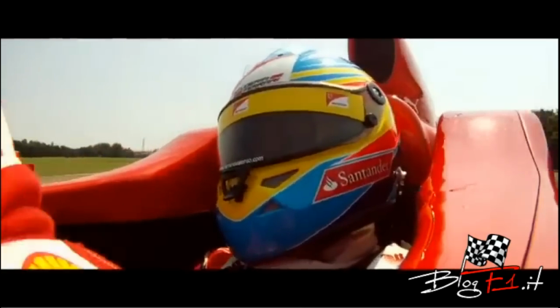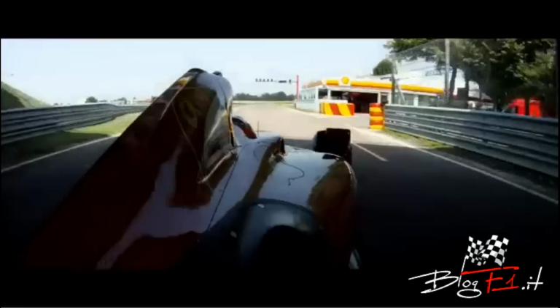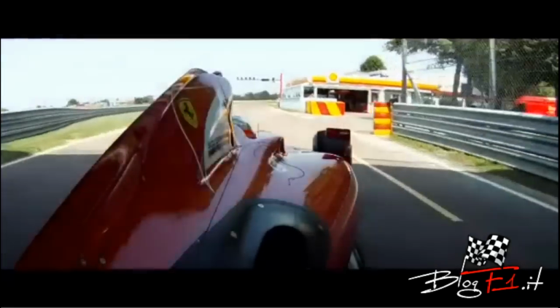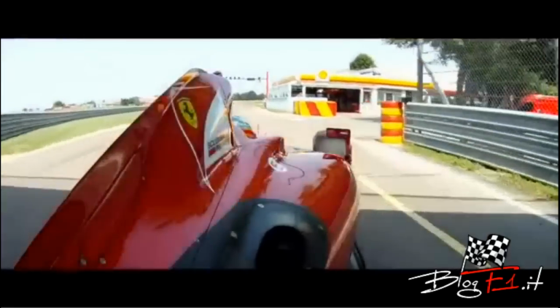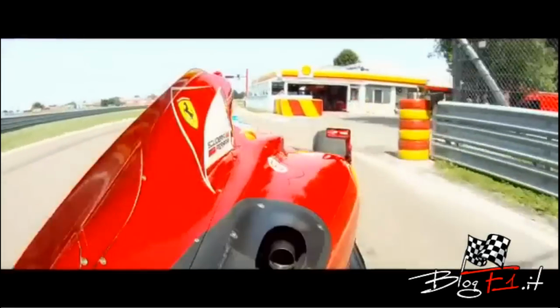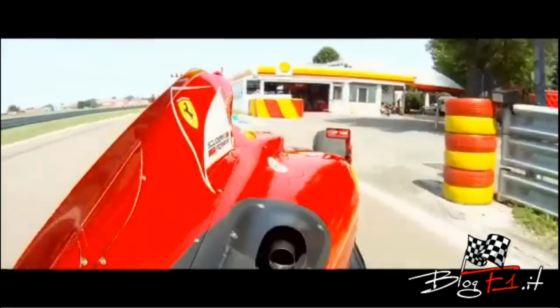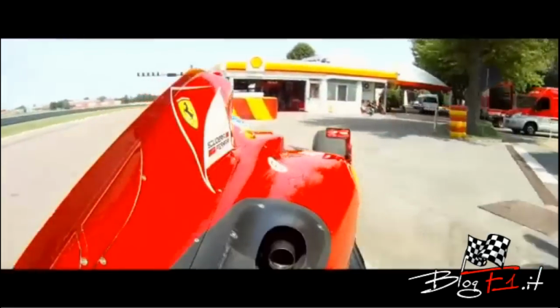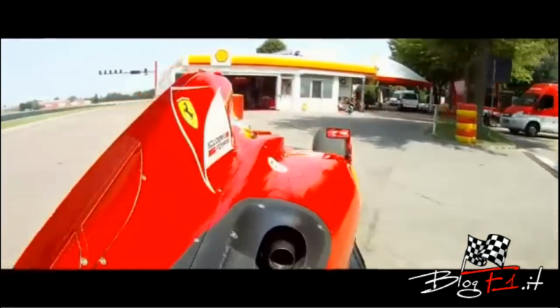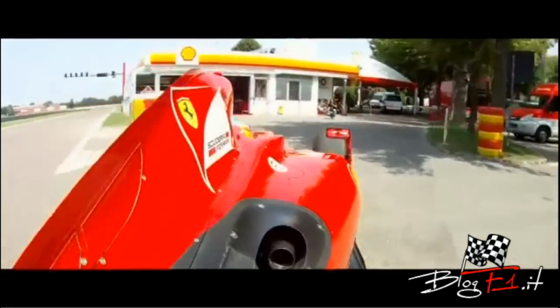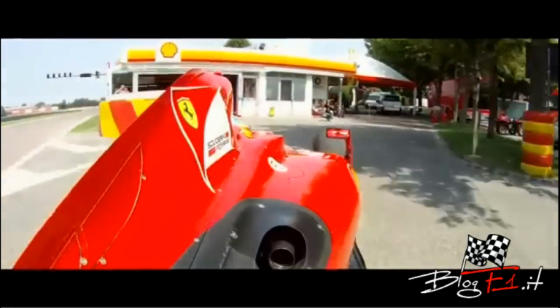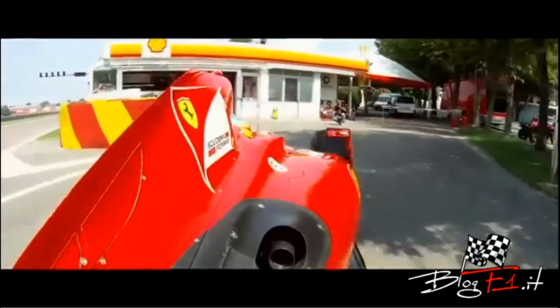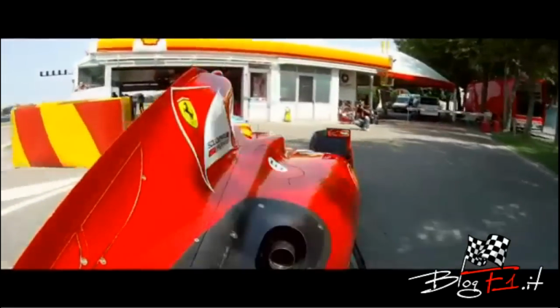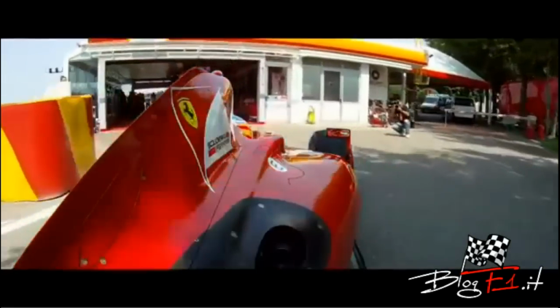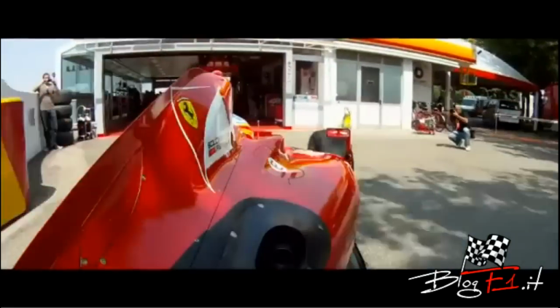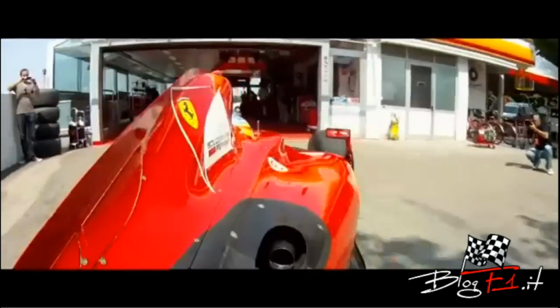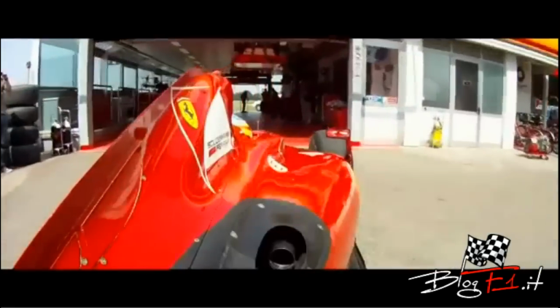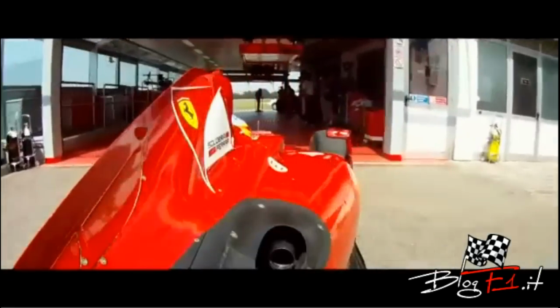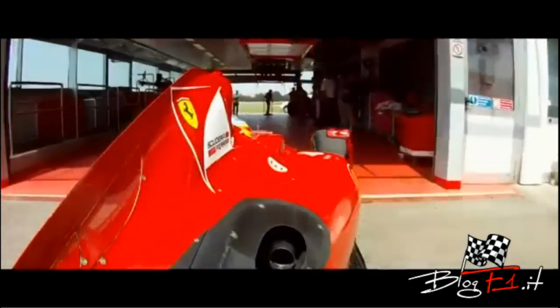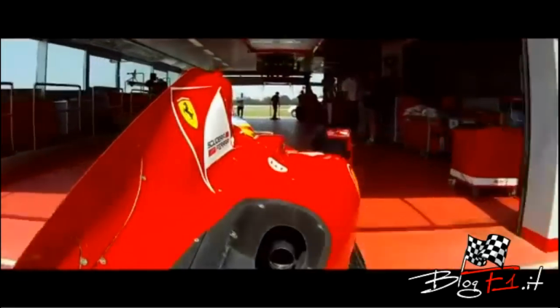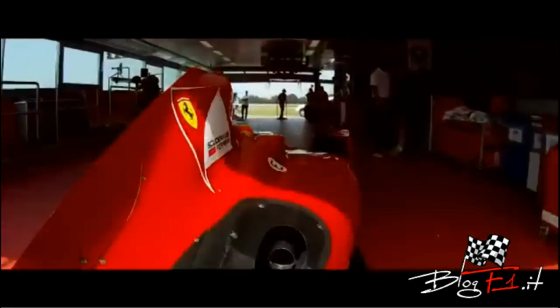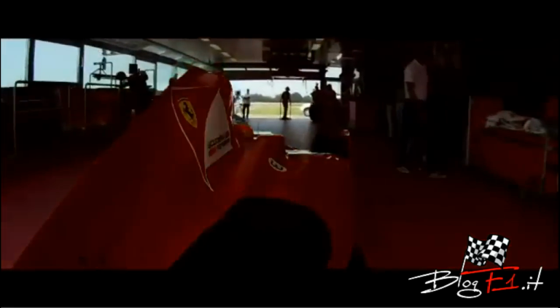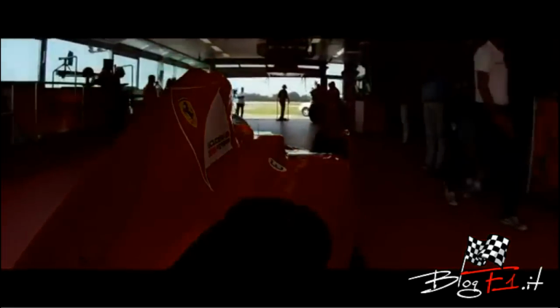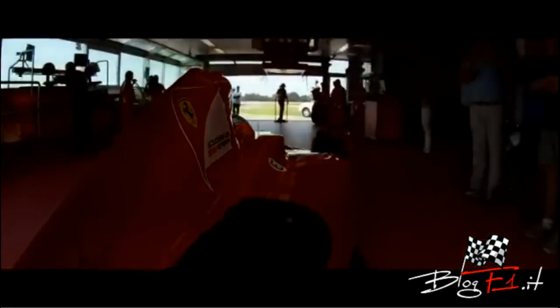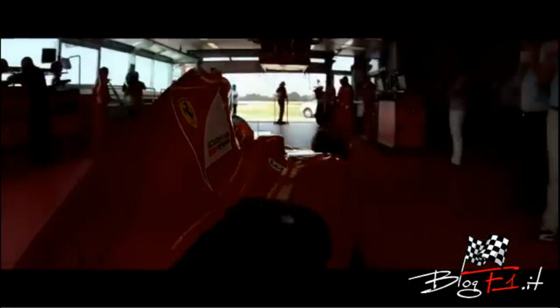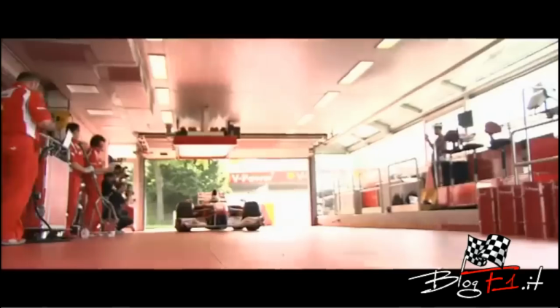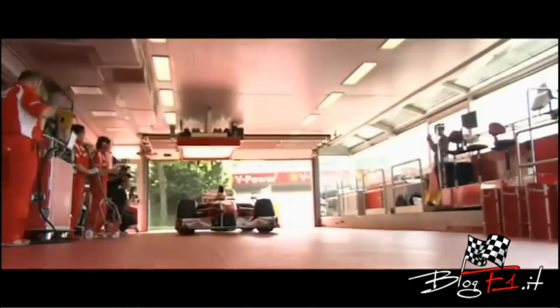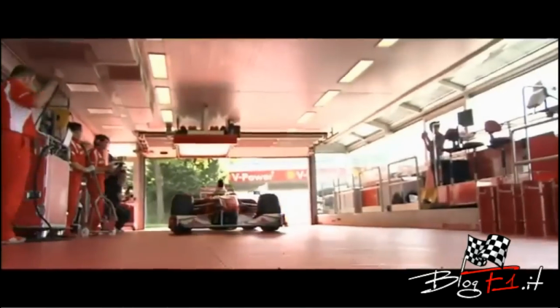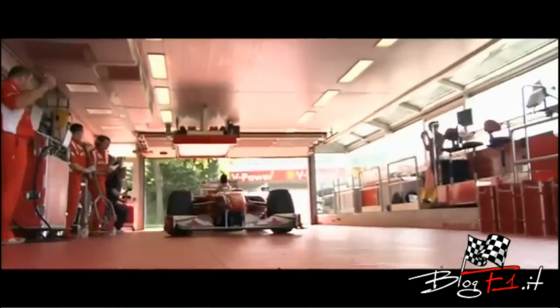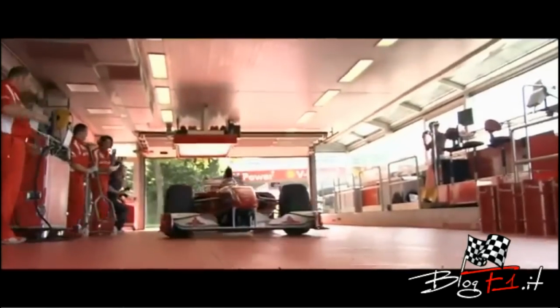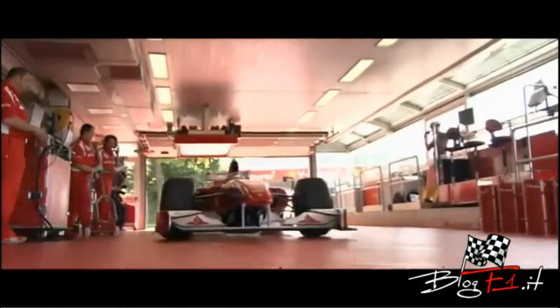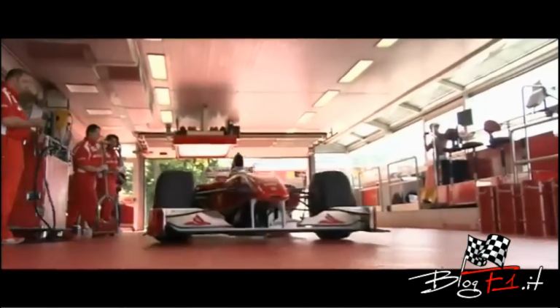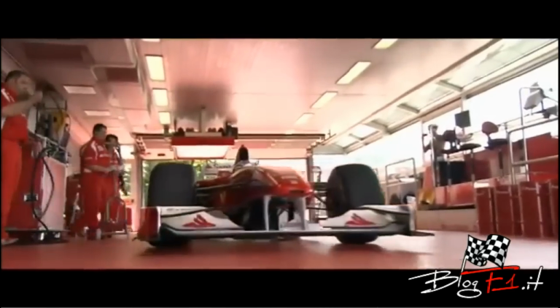After four laps, Fernando returns, having clocked a fastest lap of one minute and 3.95 seconds.